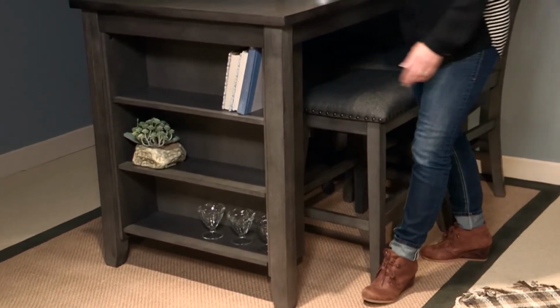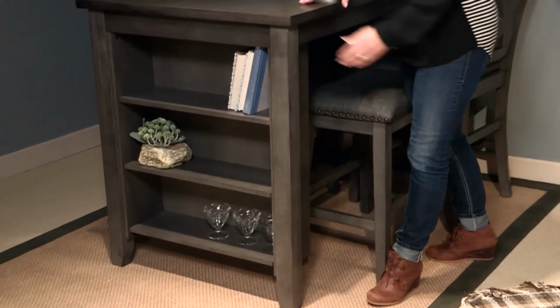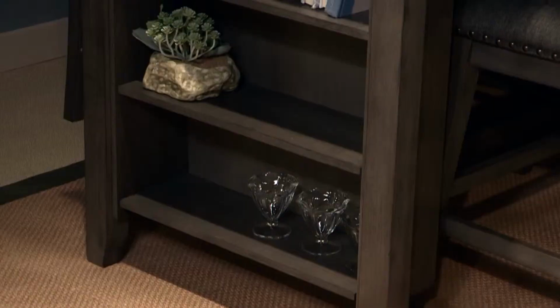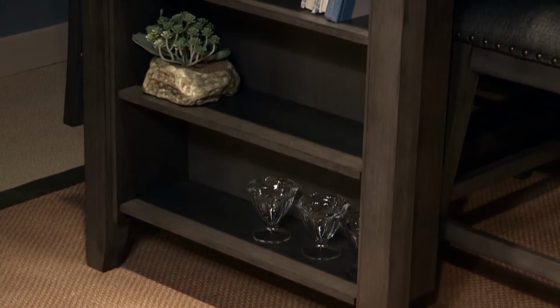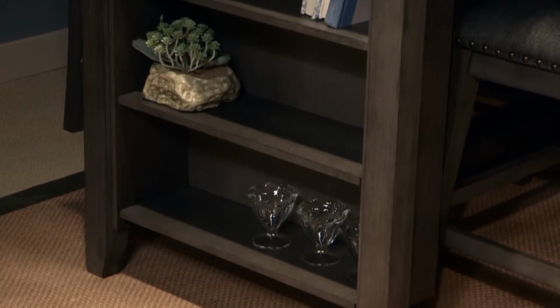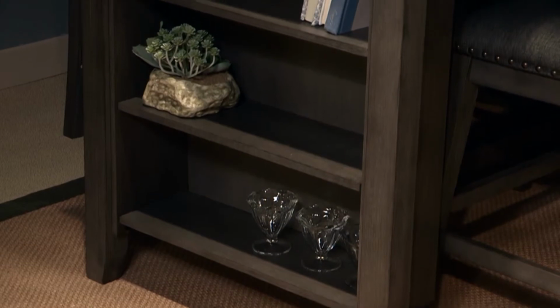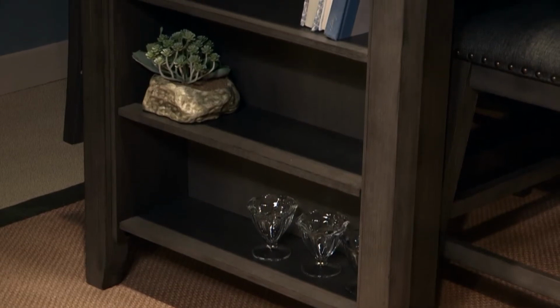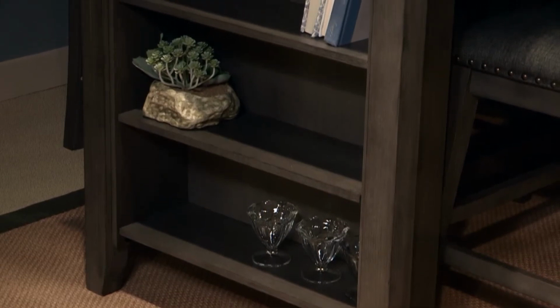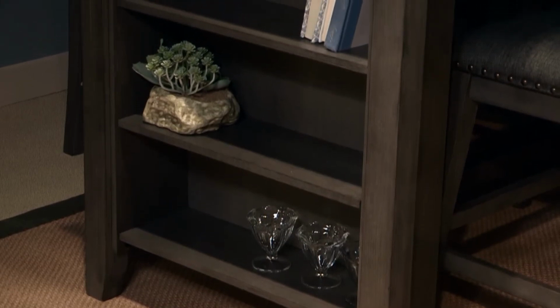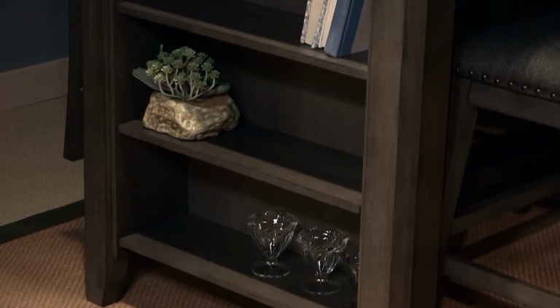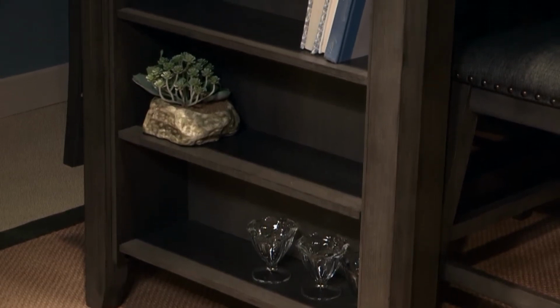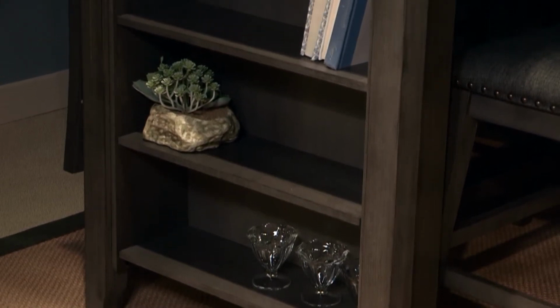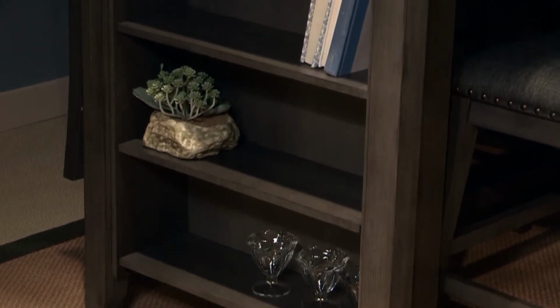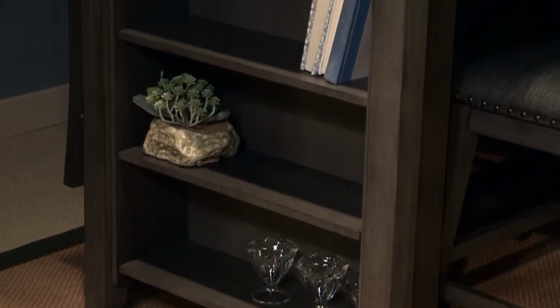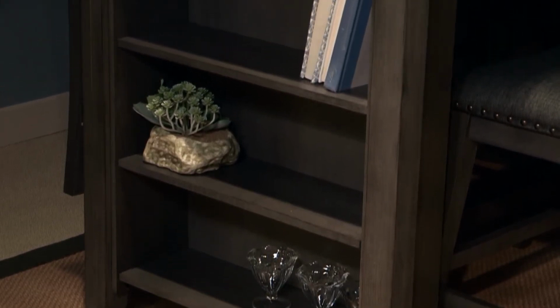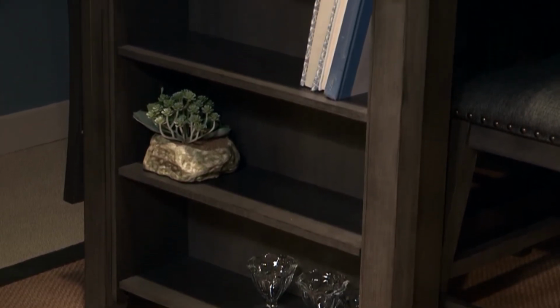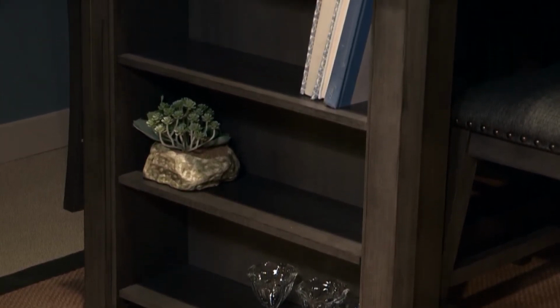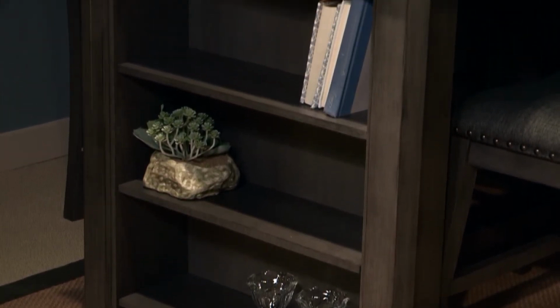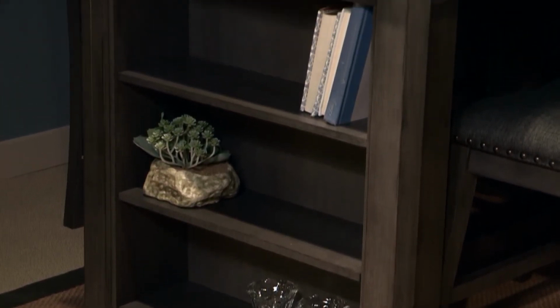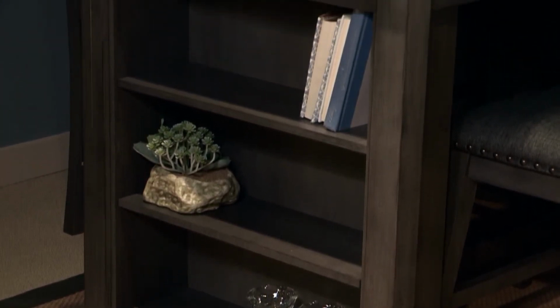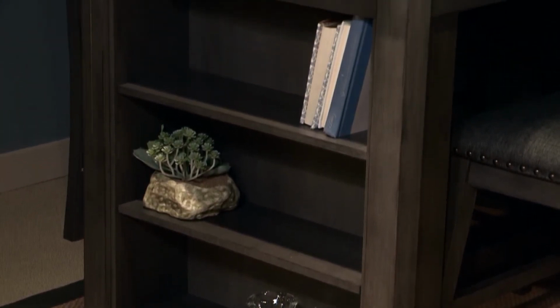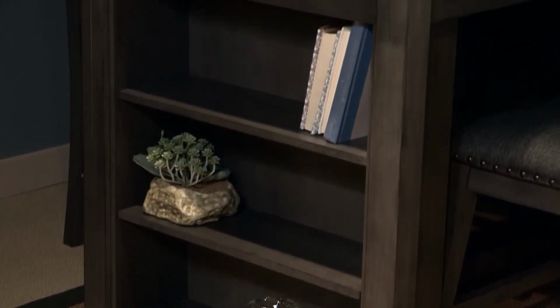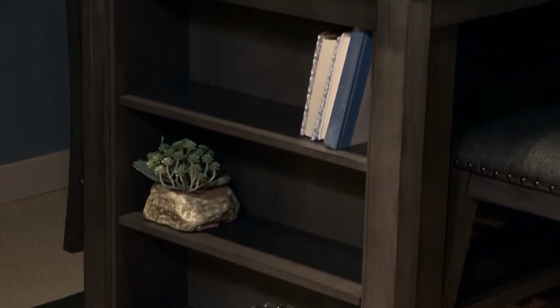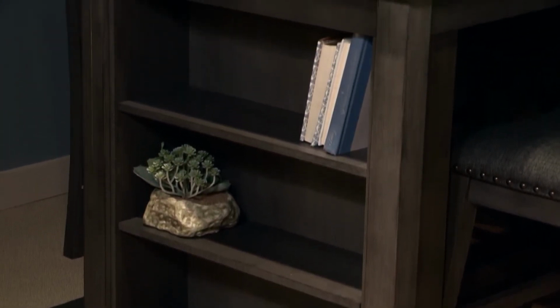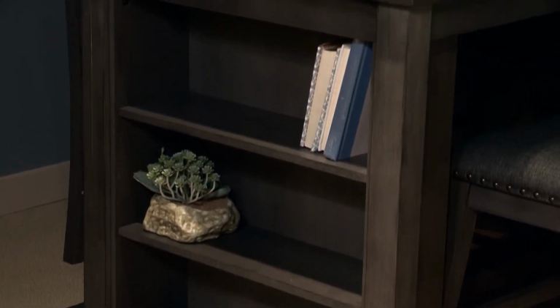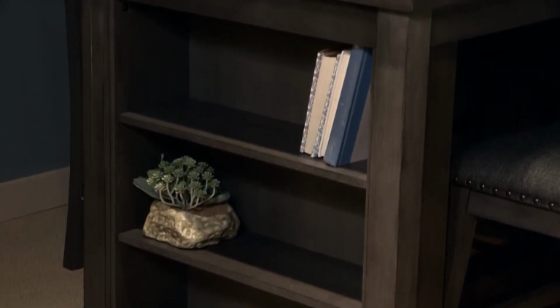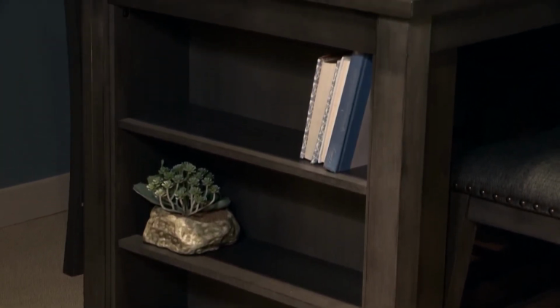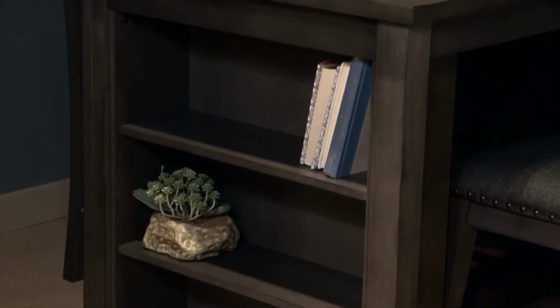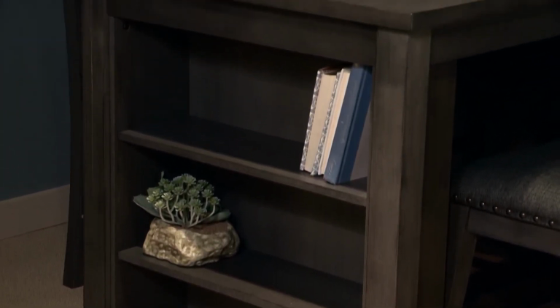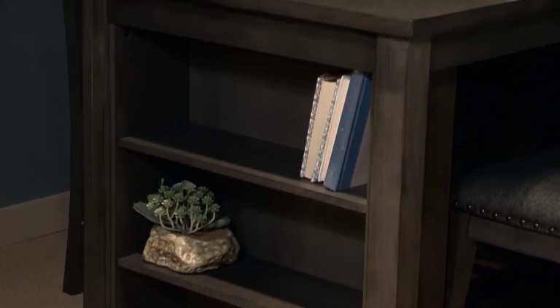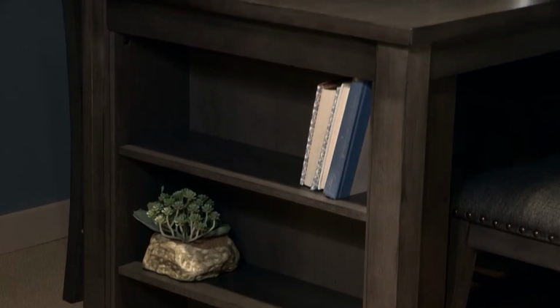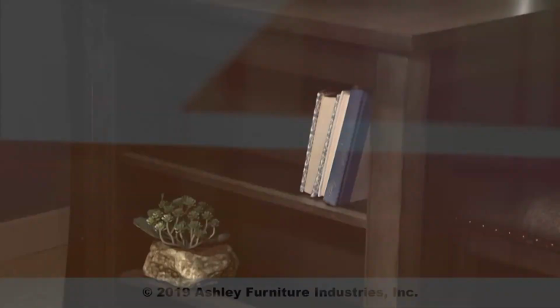Moving to the front of the dining table, we can see the nice shelves here, which add great storage for small spaces.